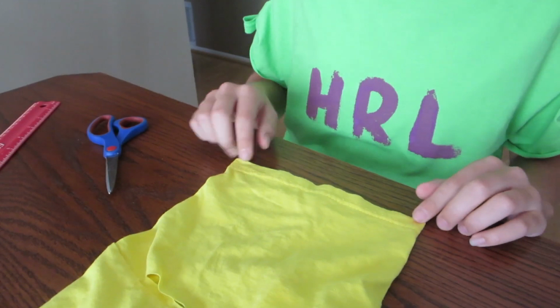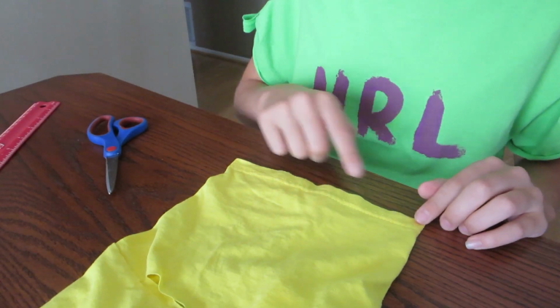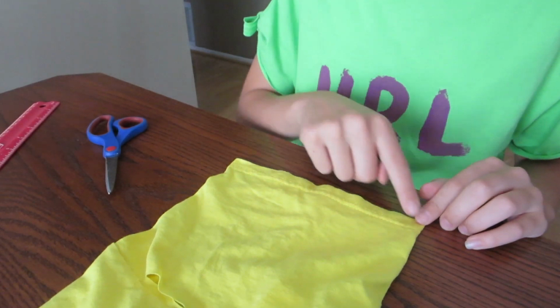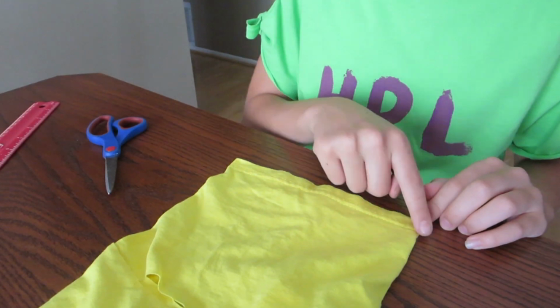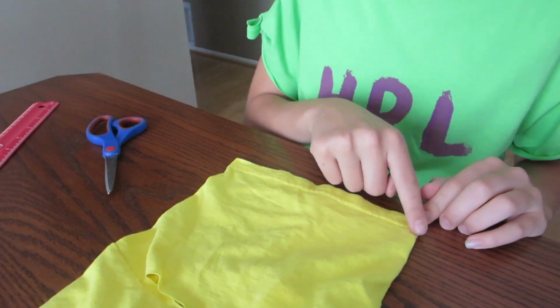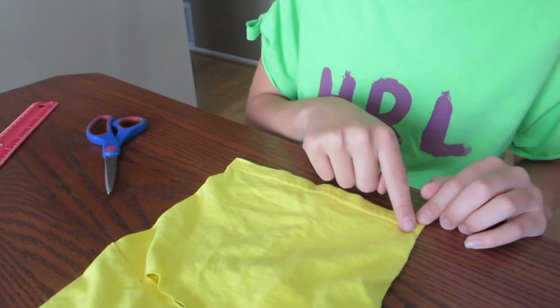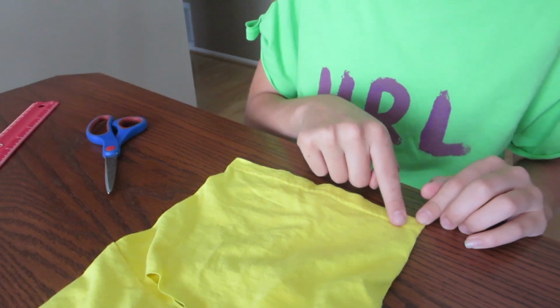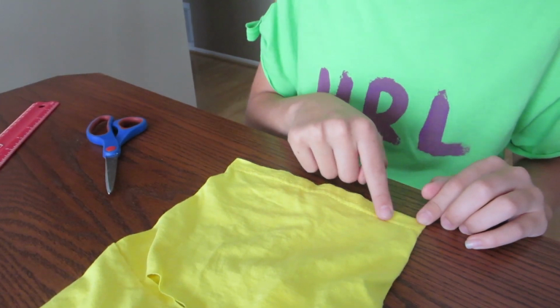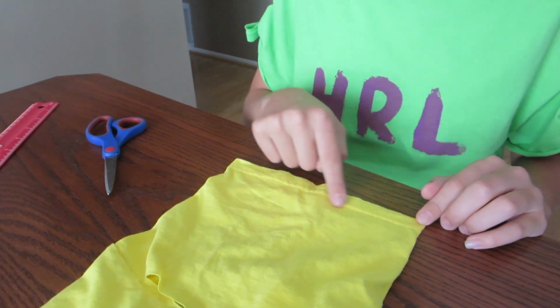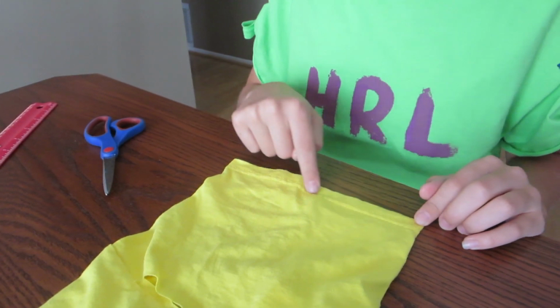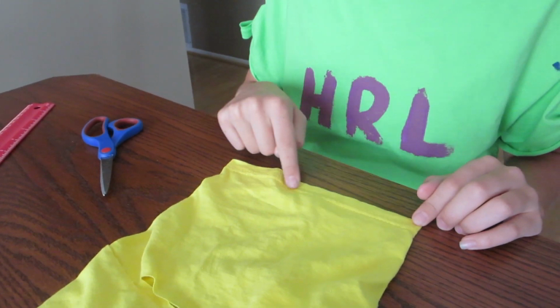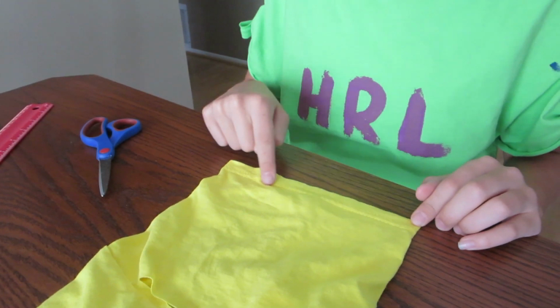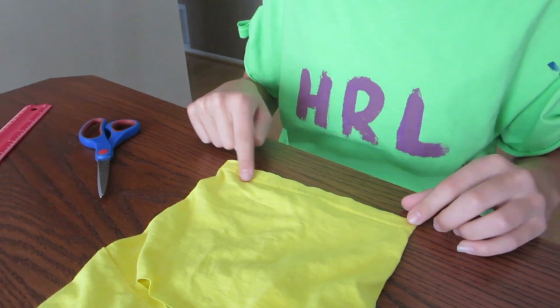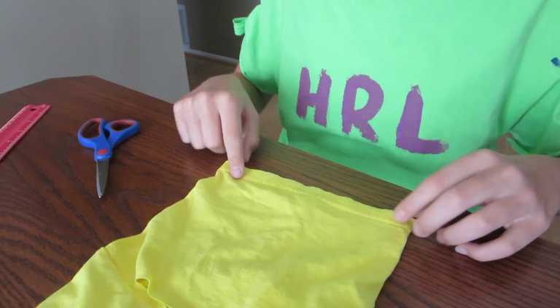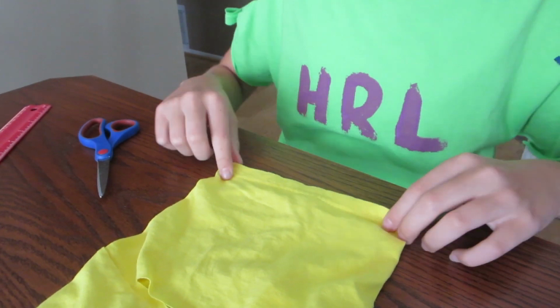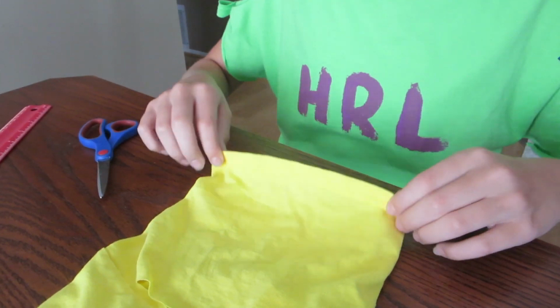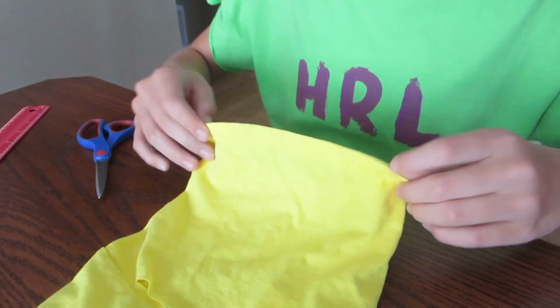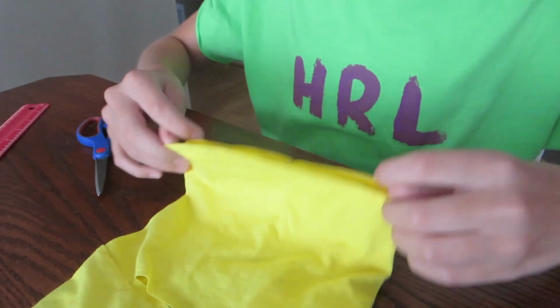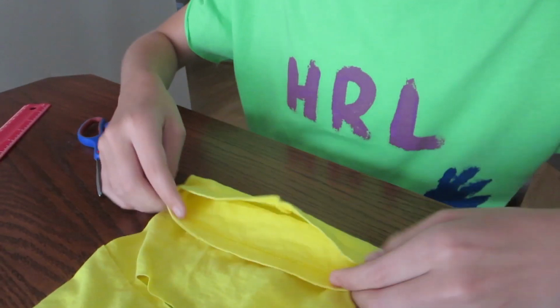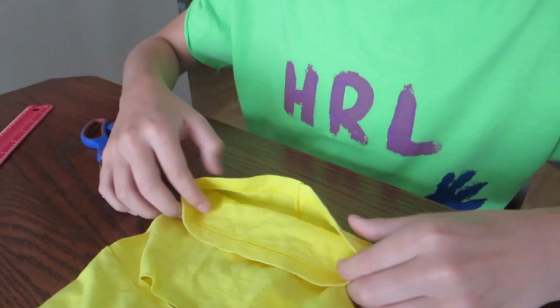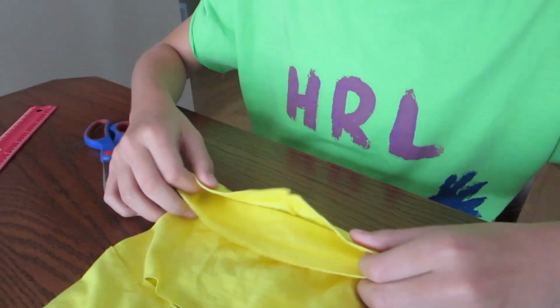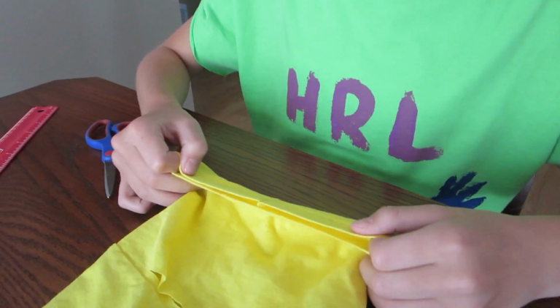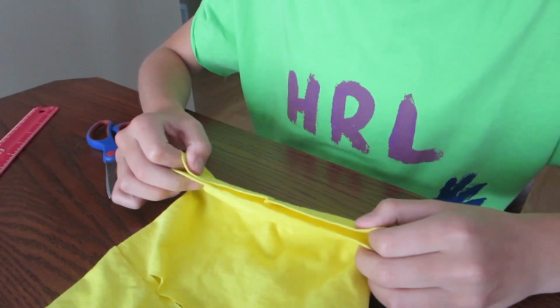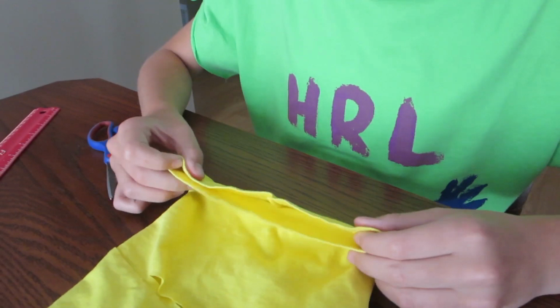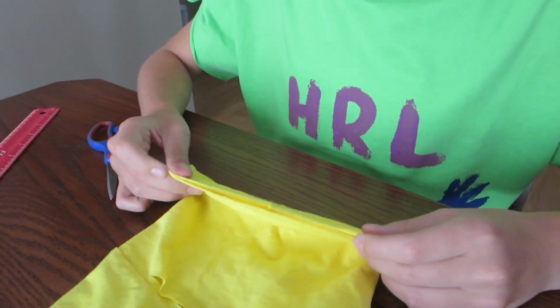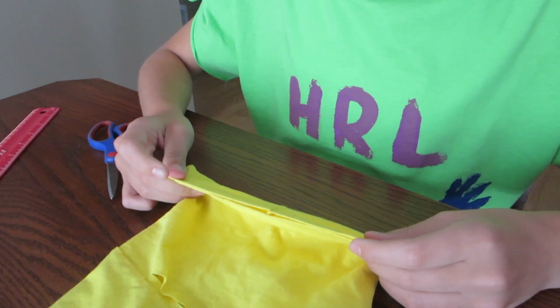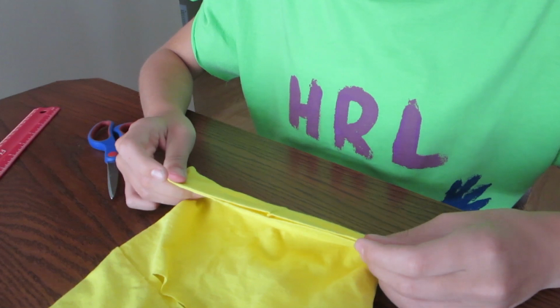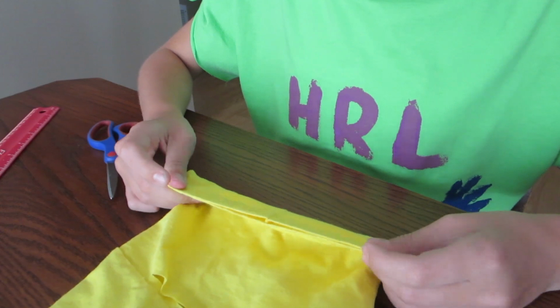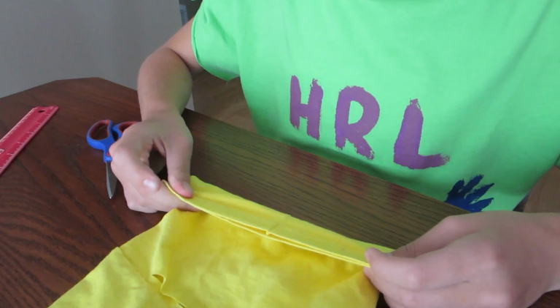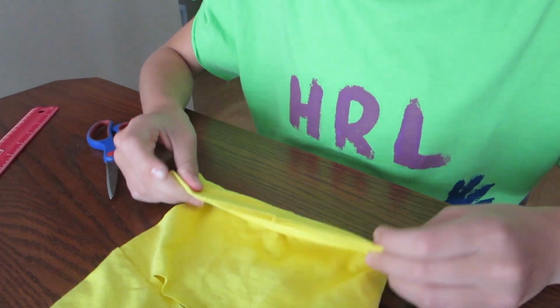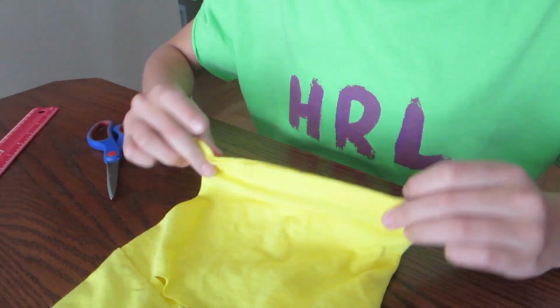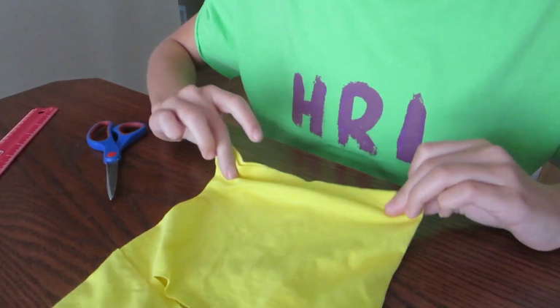Next, we're going to cut the bottom of the sleeve. Make sure it's nice and even right there.